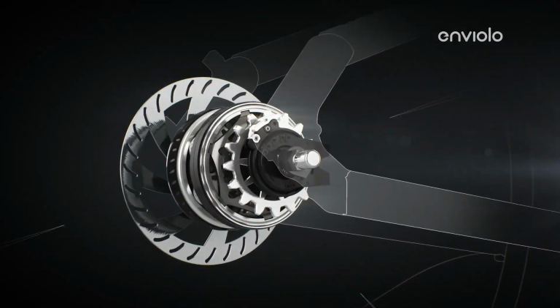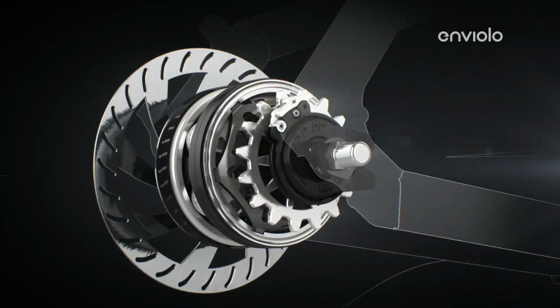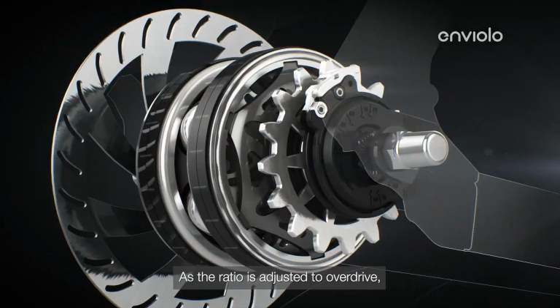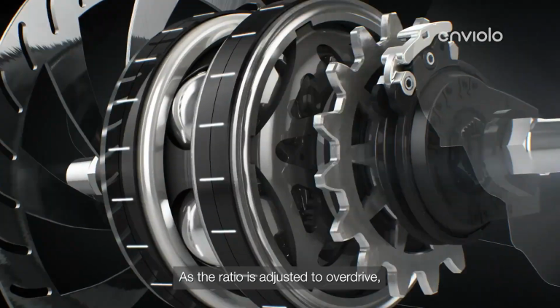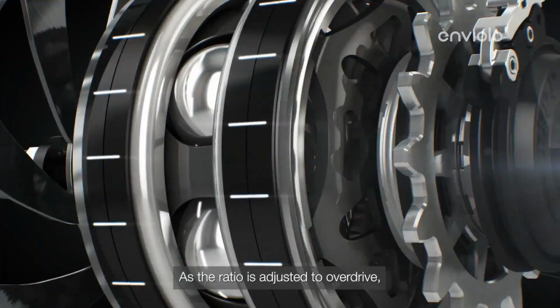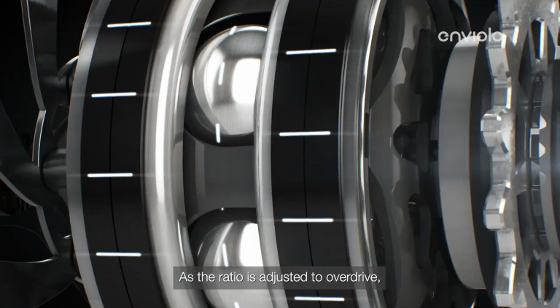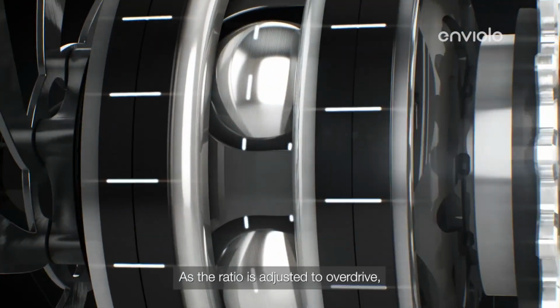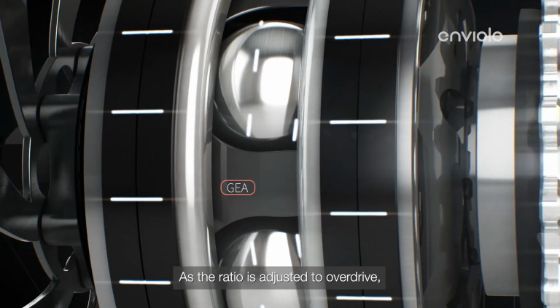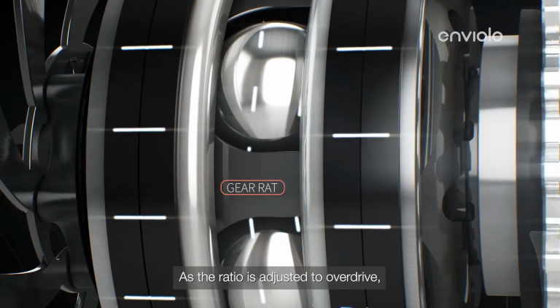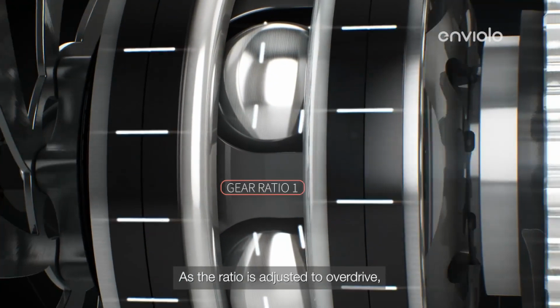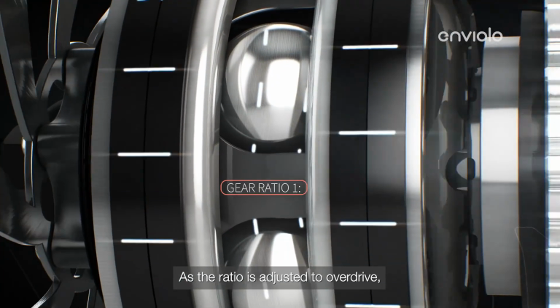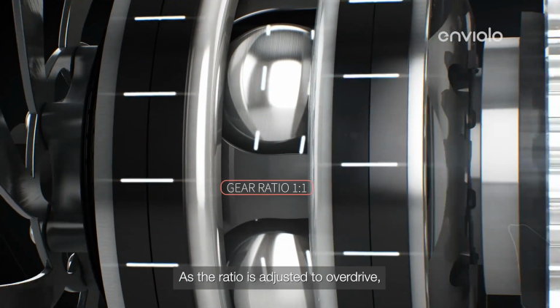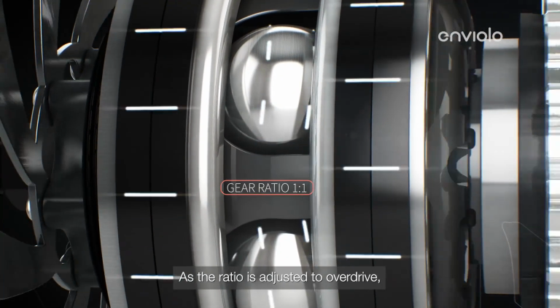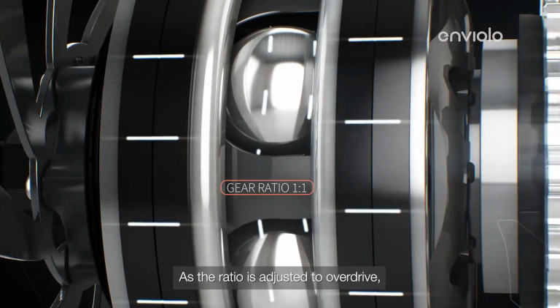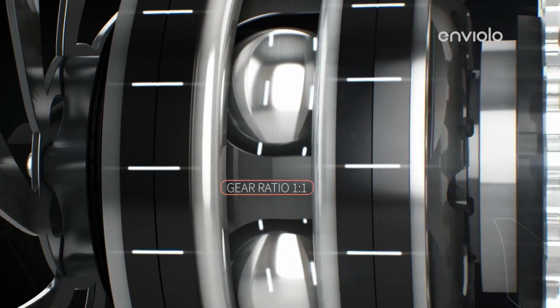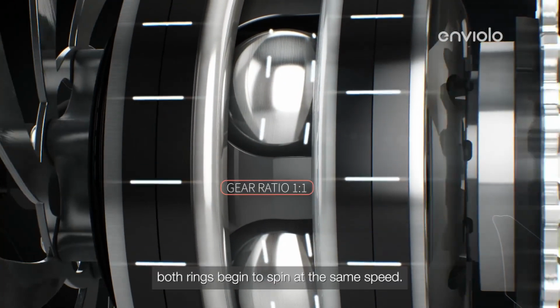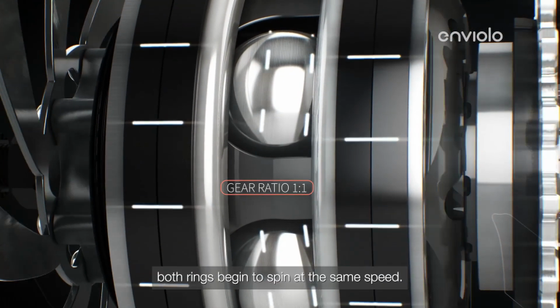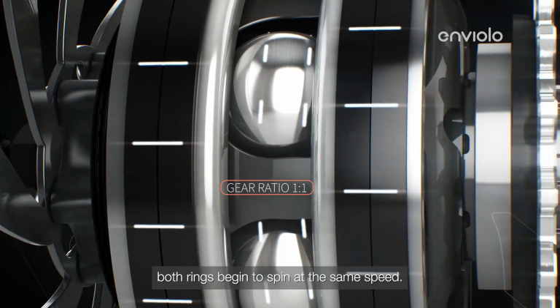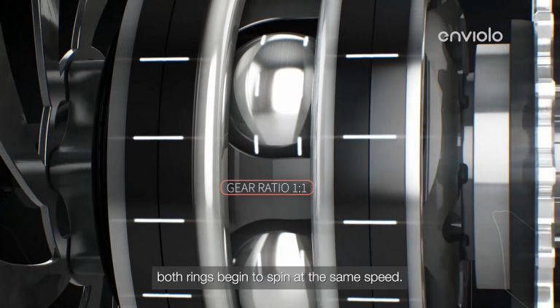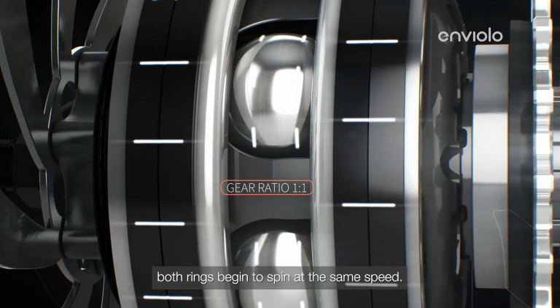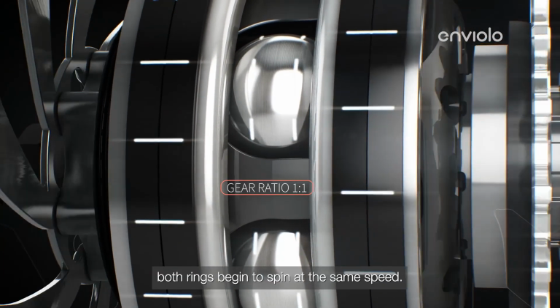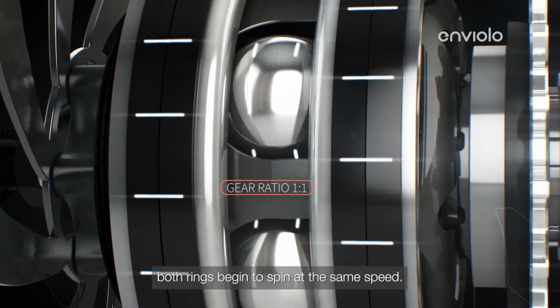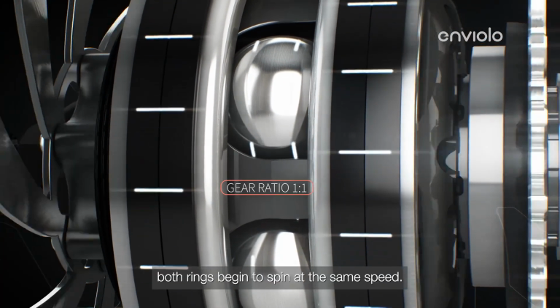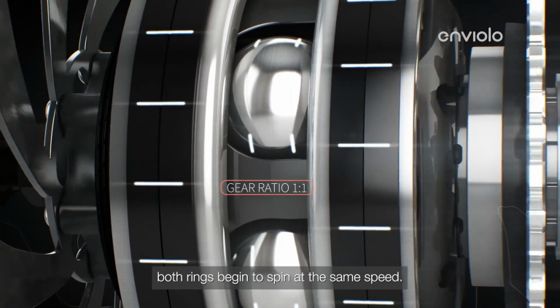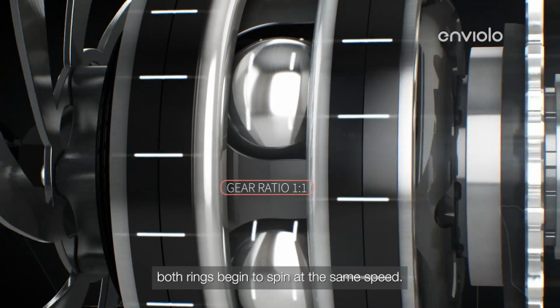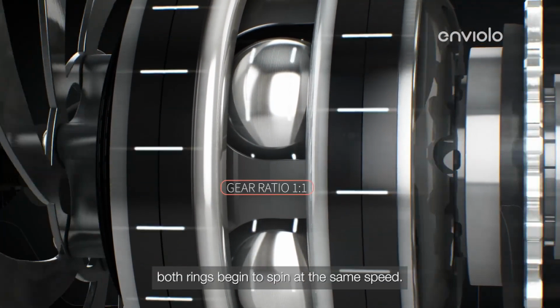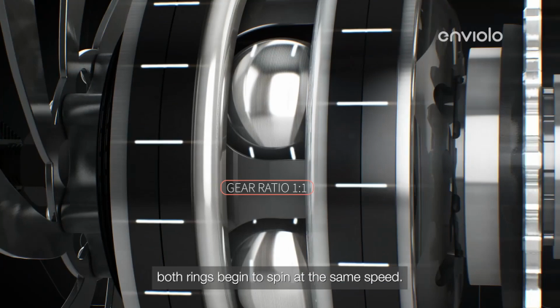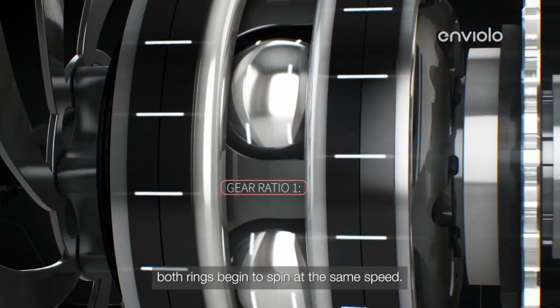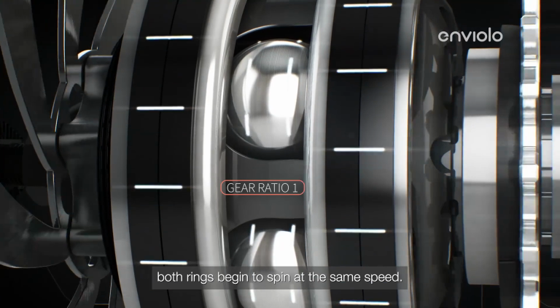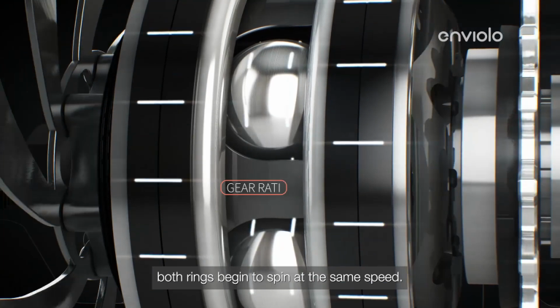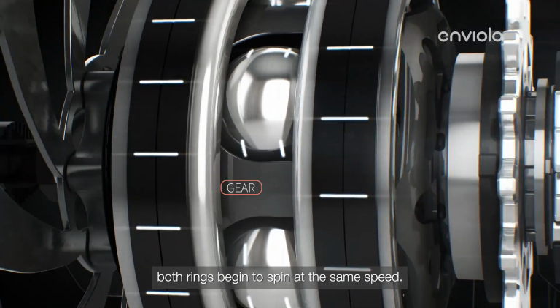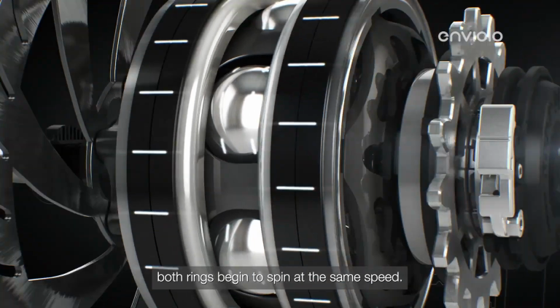As the ratio is adjusted to overdrive, both rings begin to spin at the same speed.